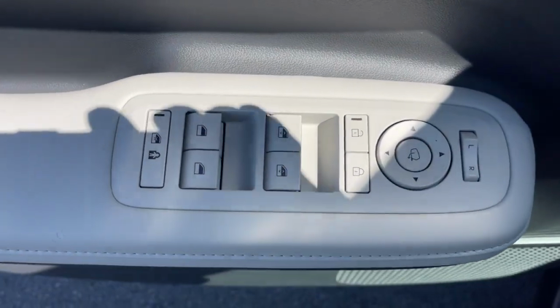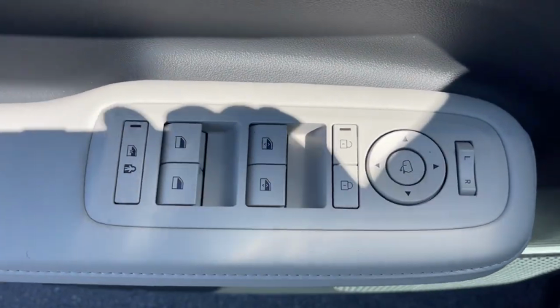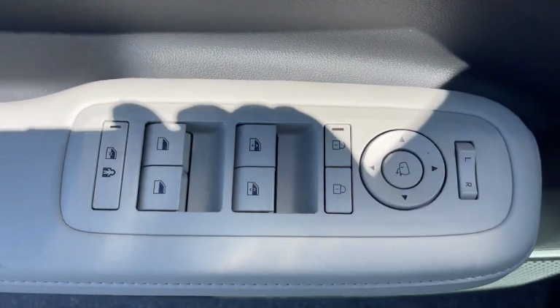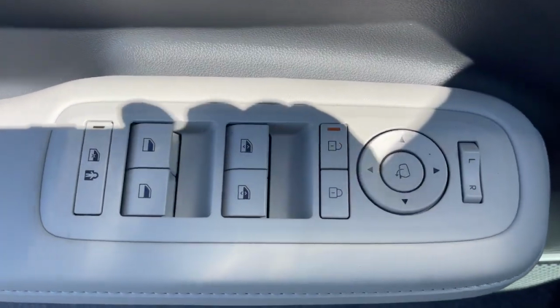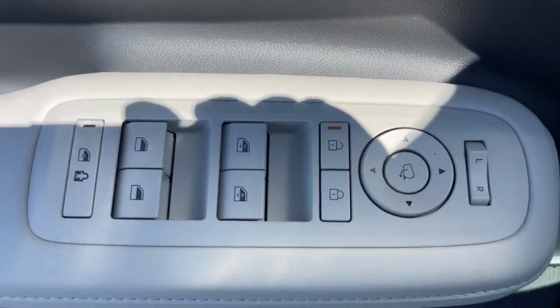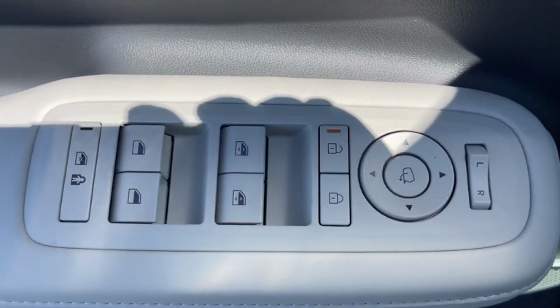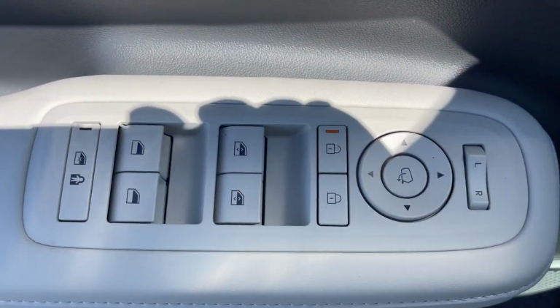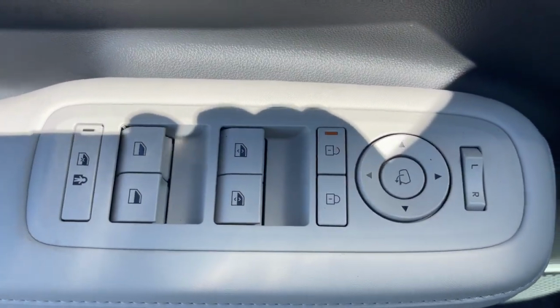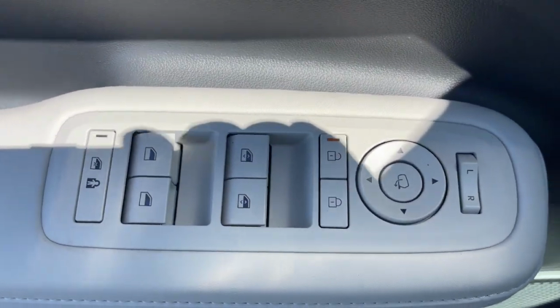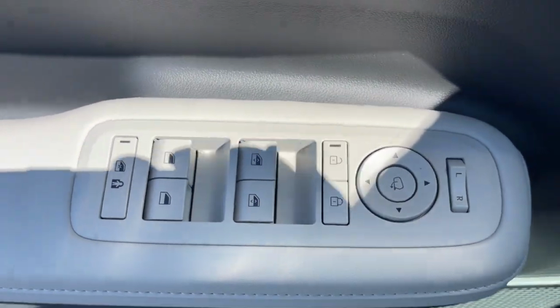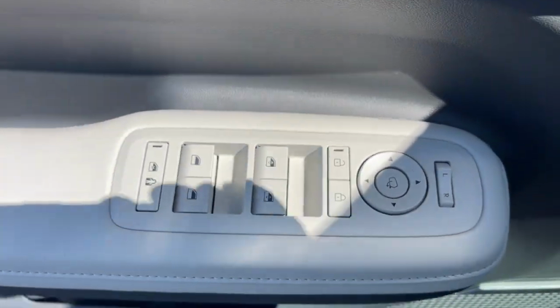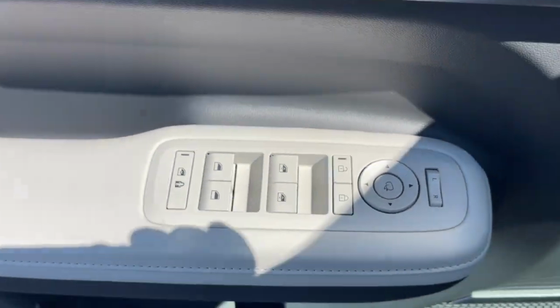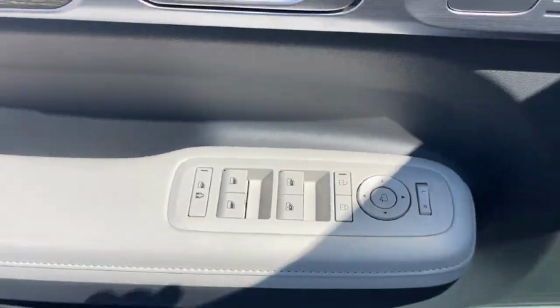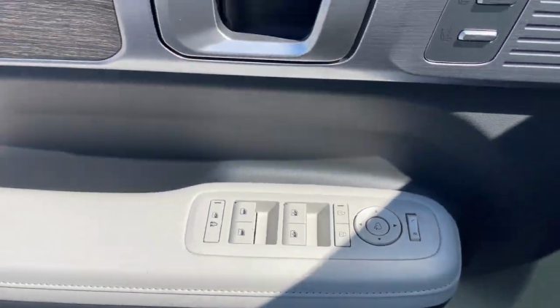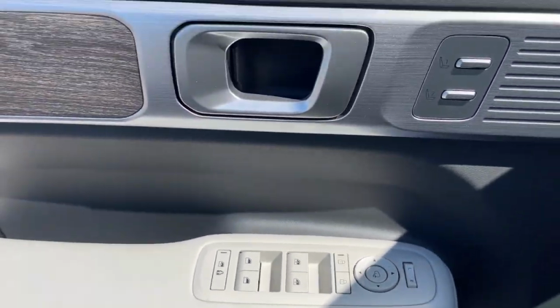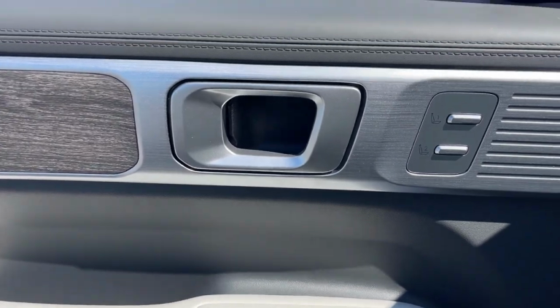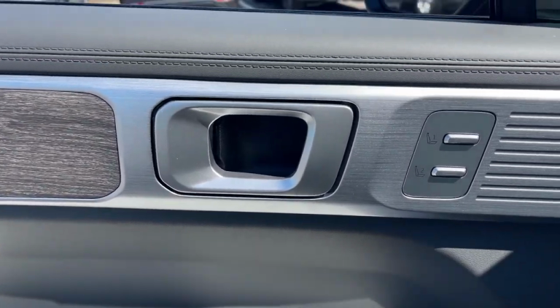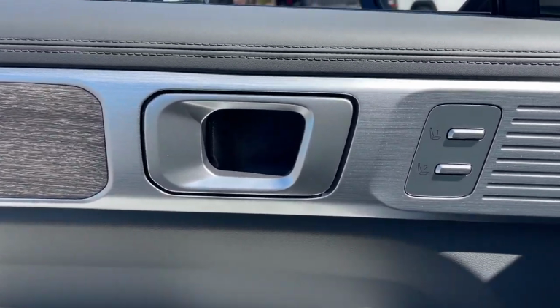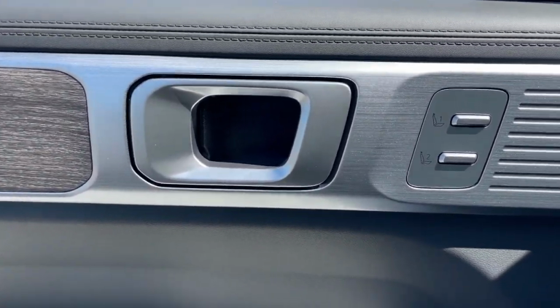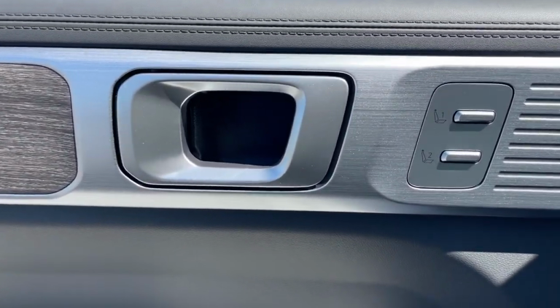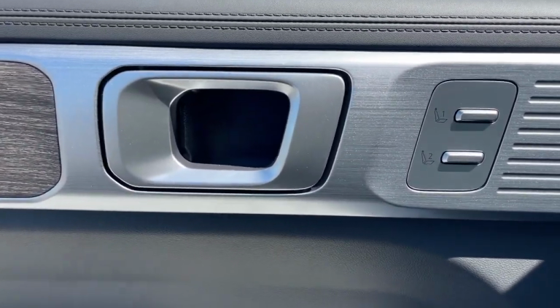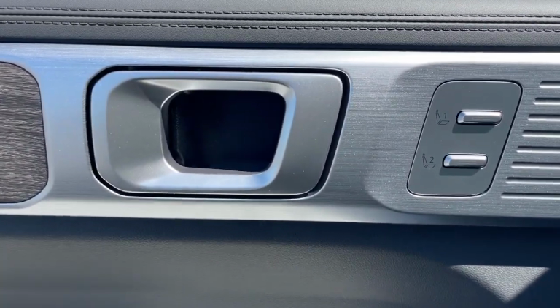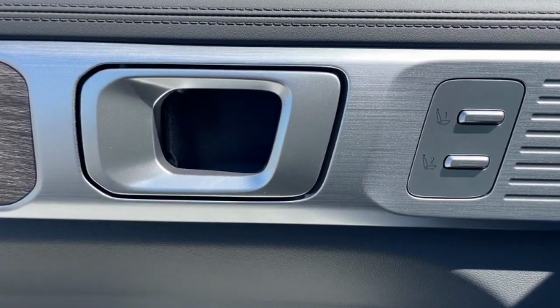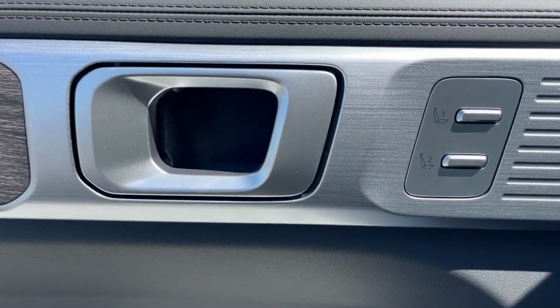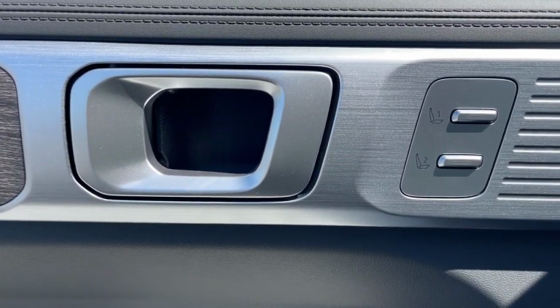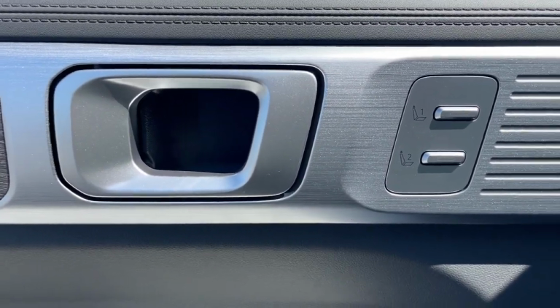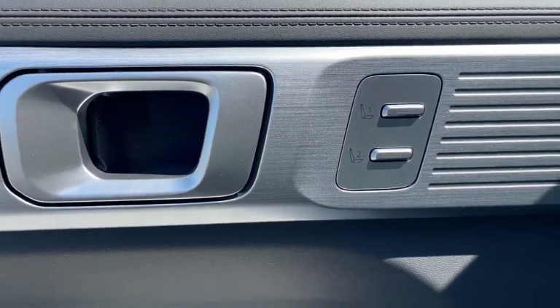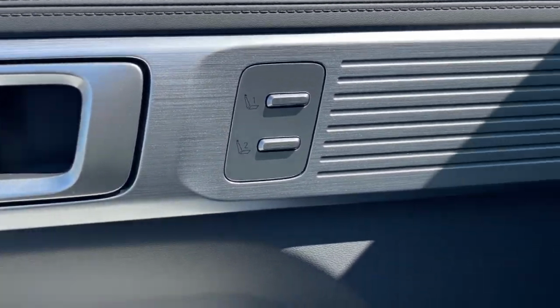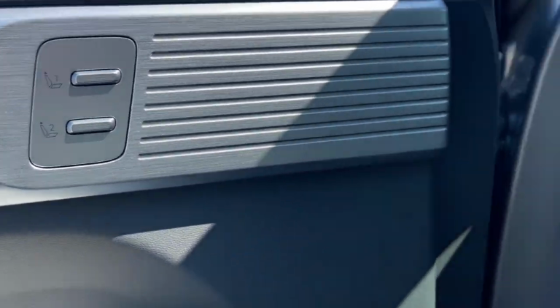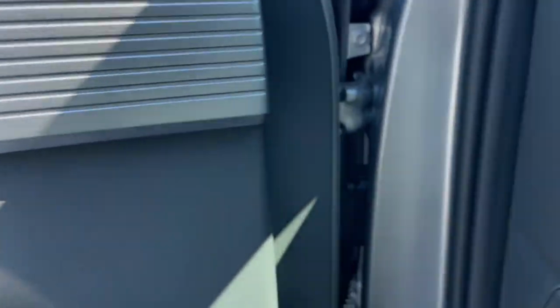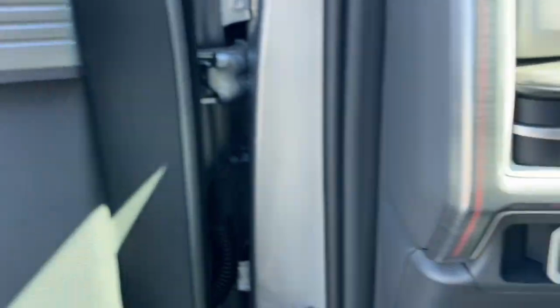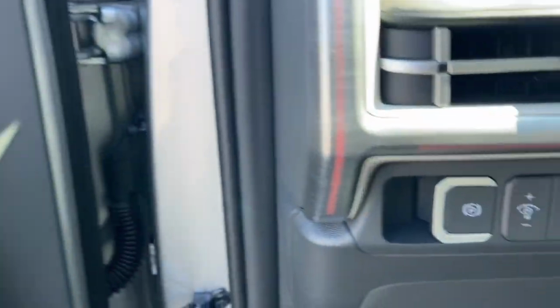Heated mirrors, backup camera, satellite radio, cooled front seat, and power liftgate.